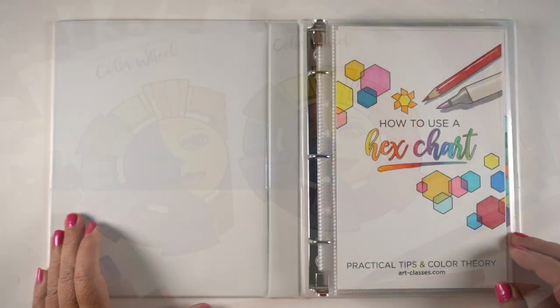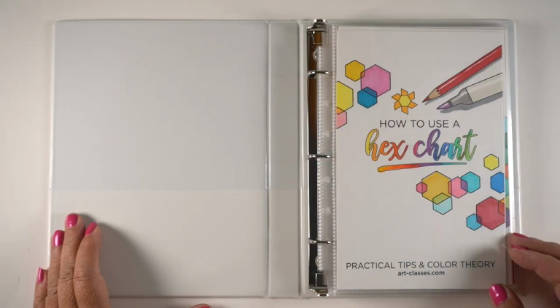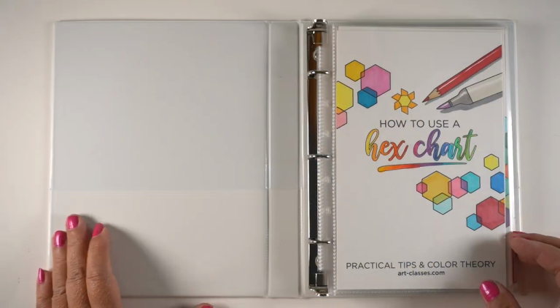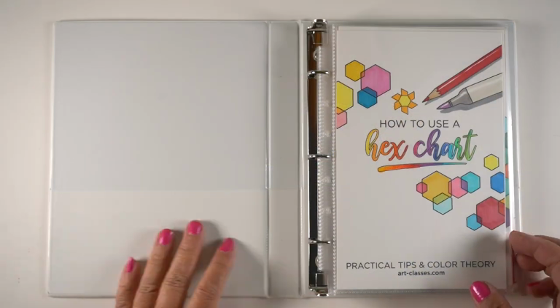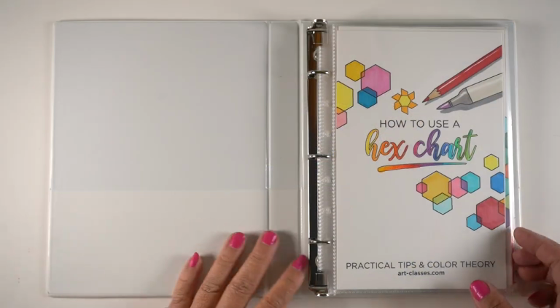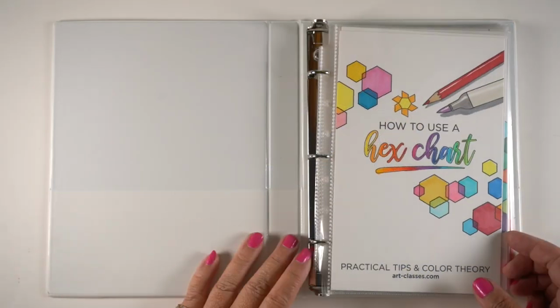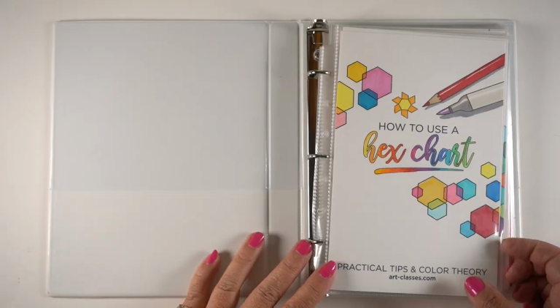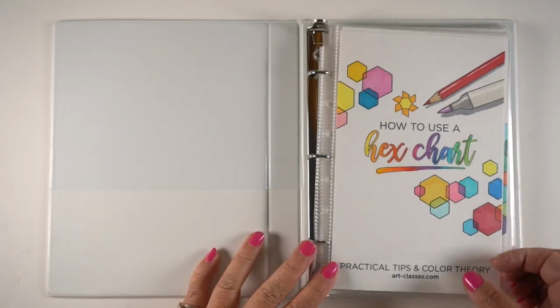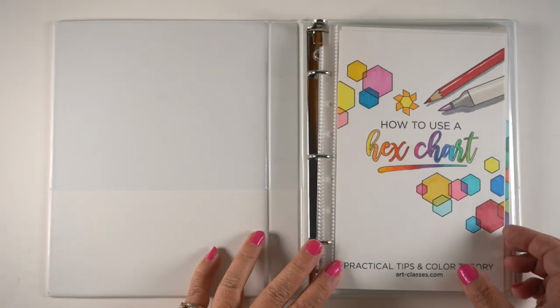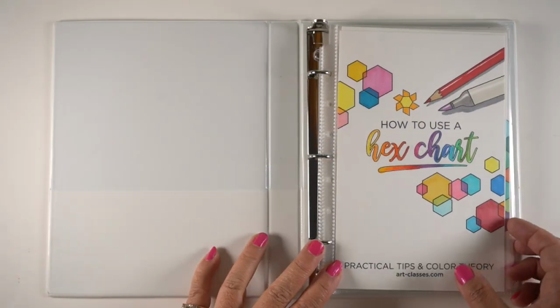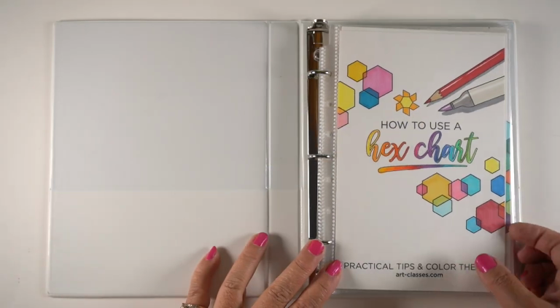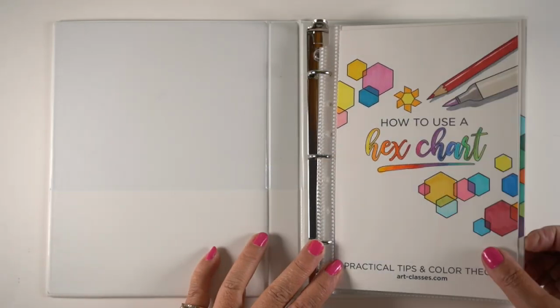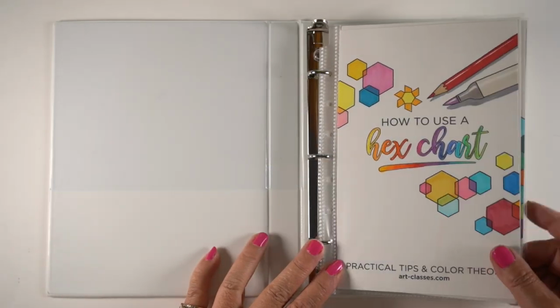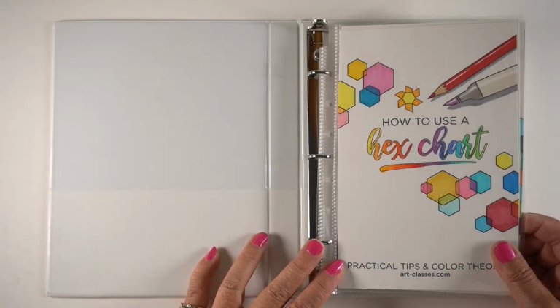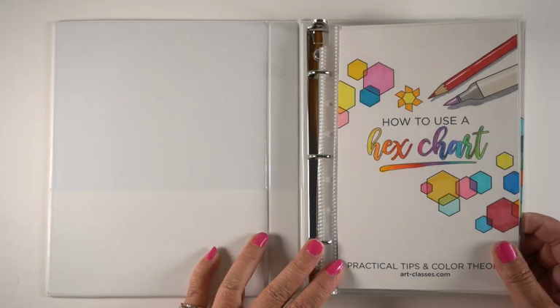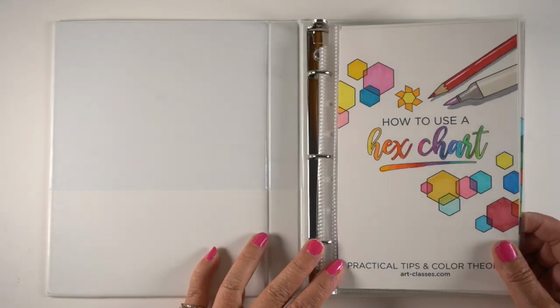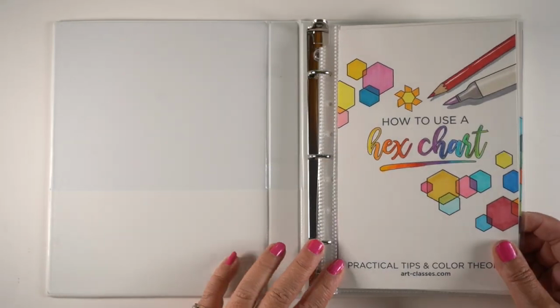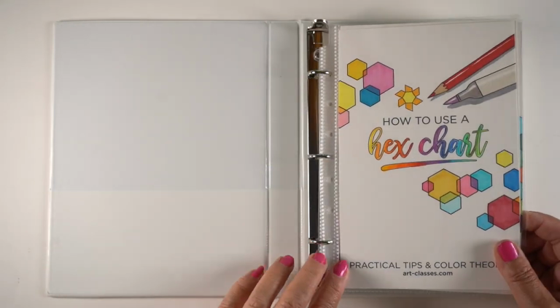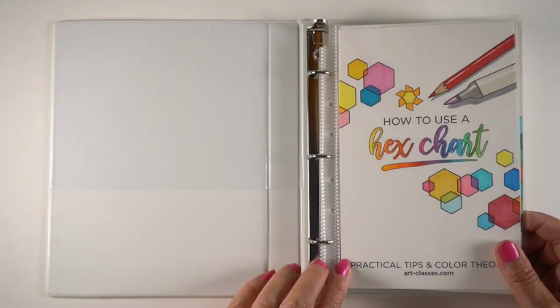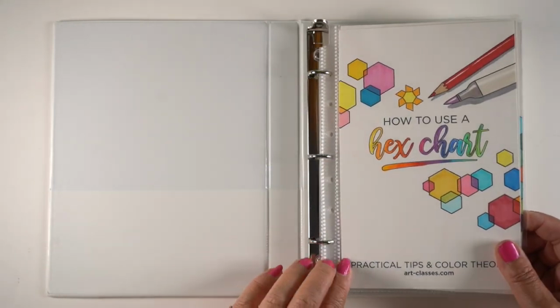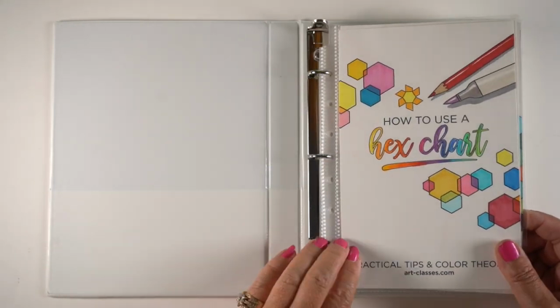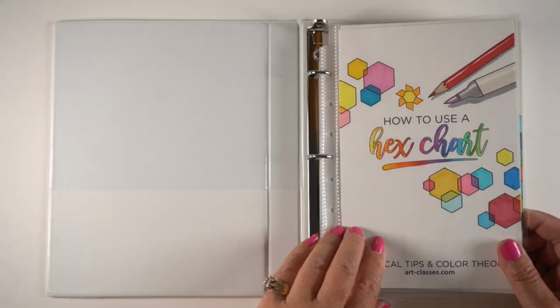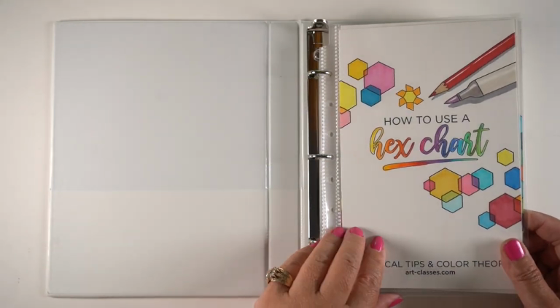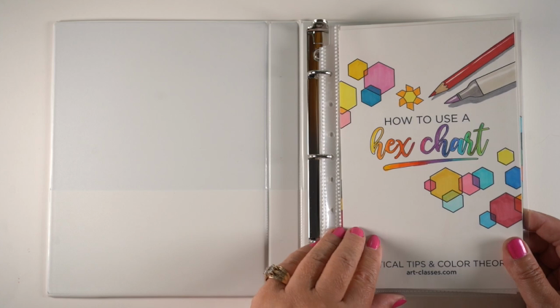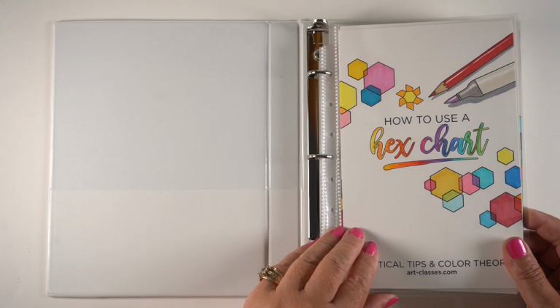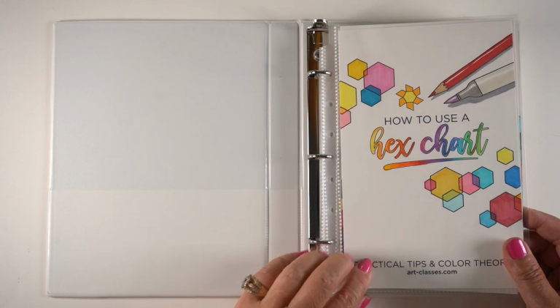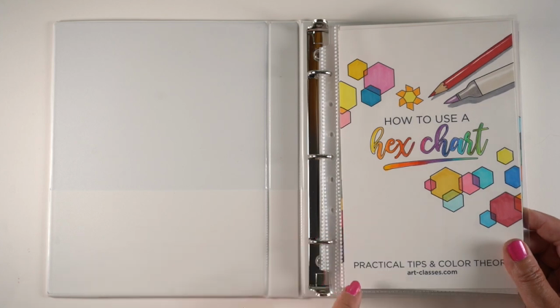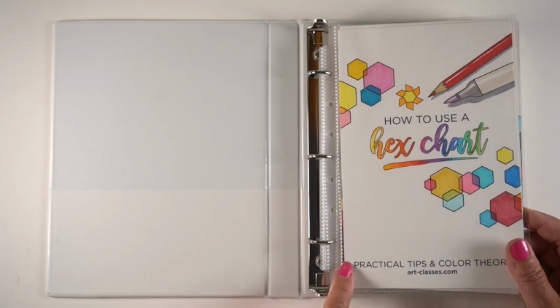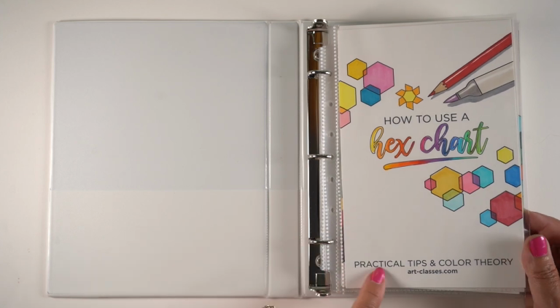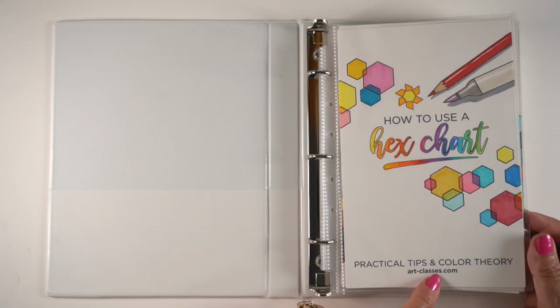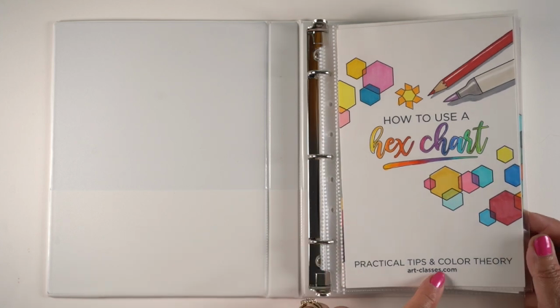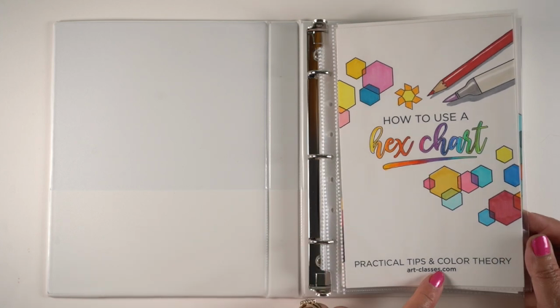I'm also going to share with you a little bit about the hex chart class. Let's get started.